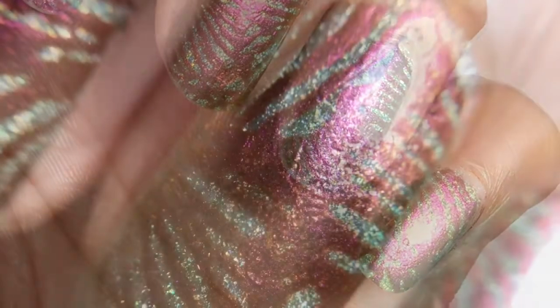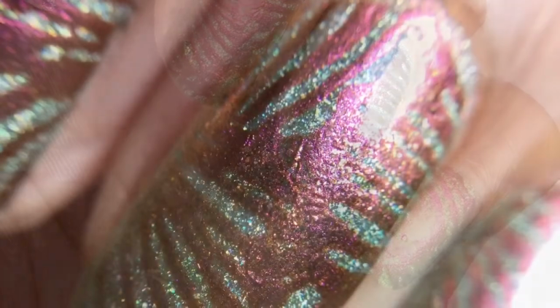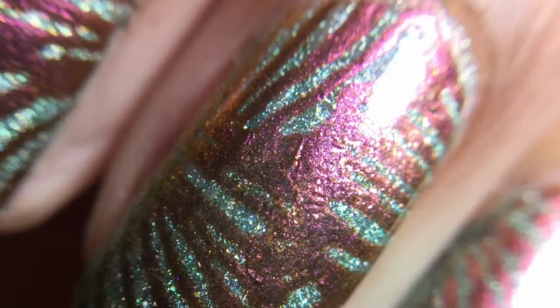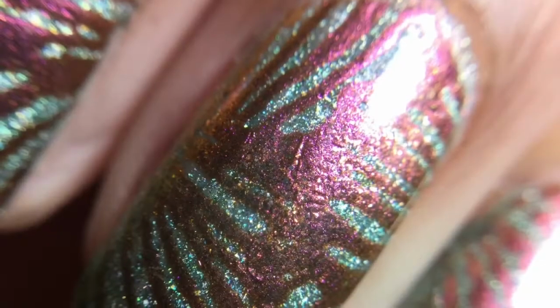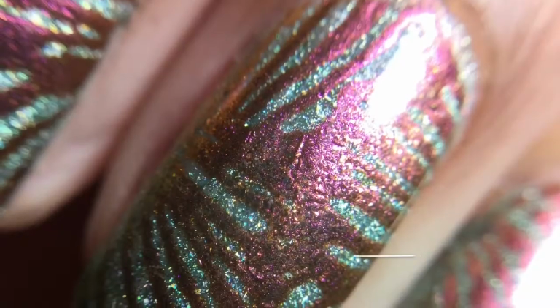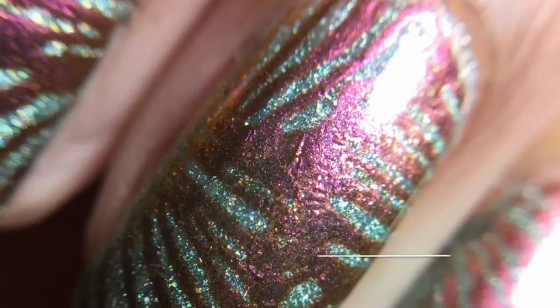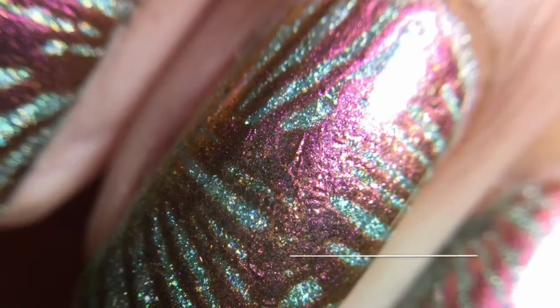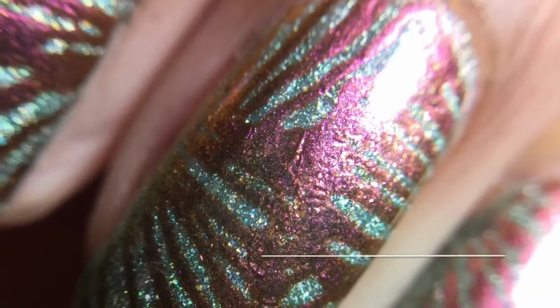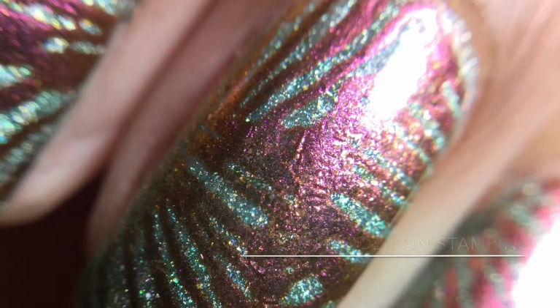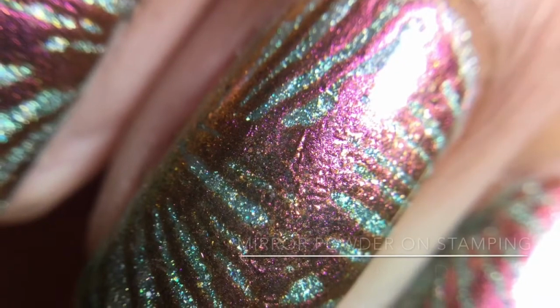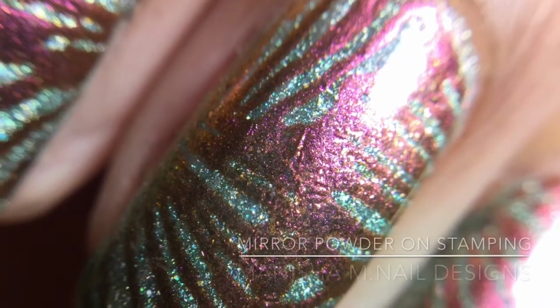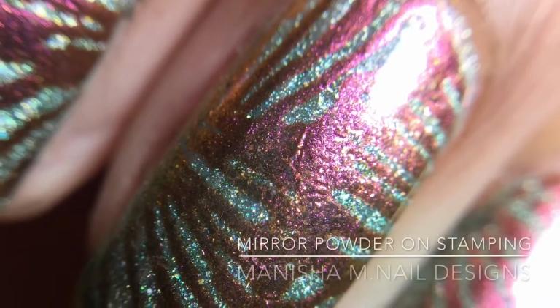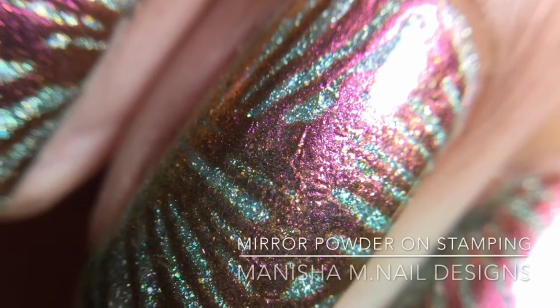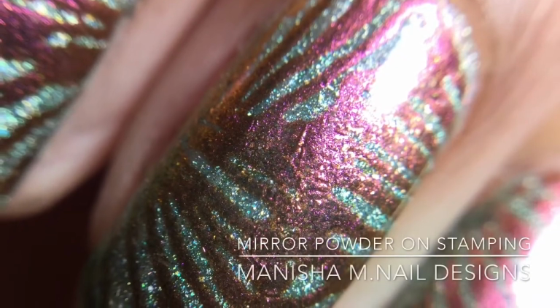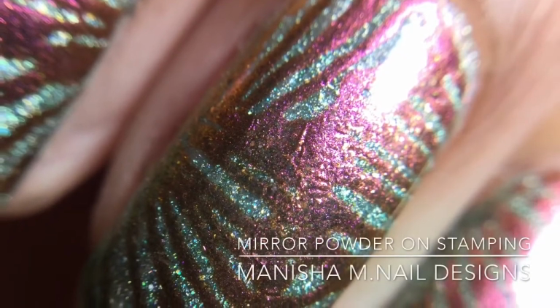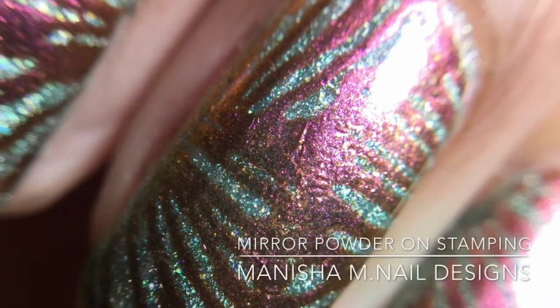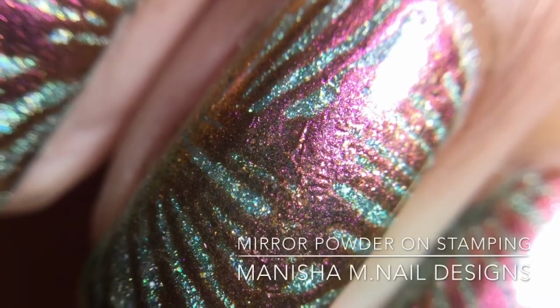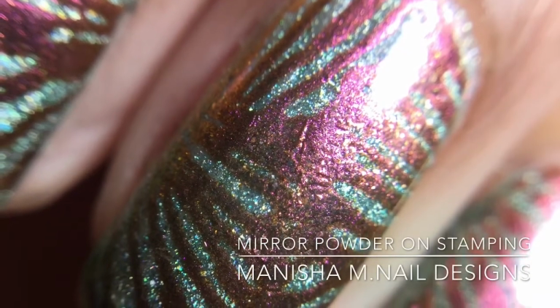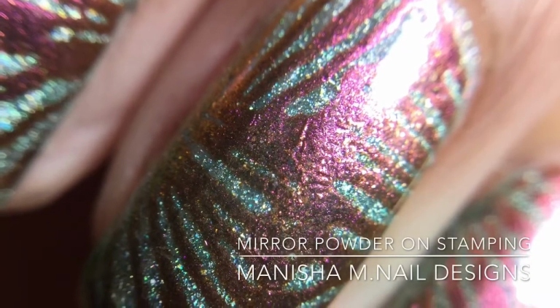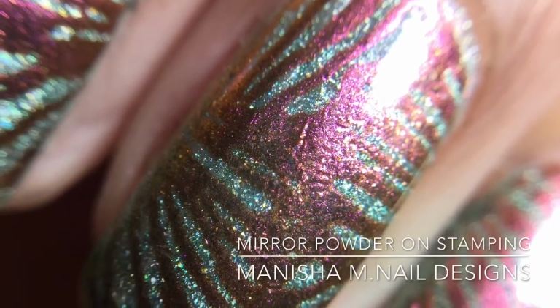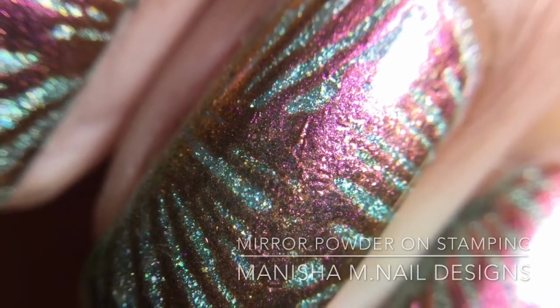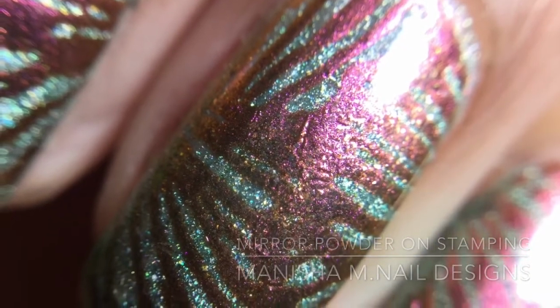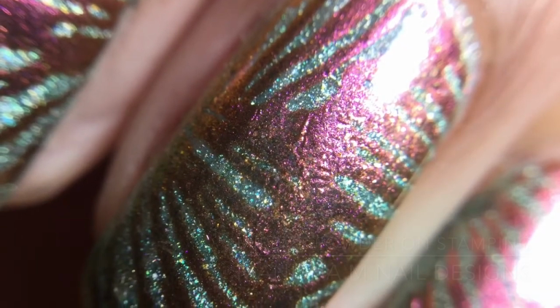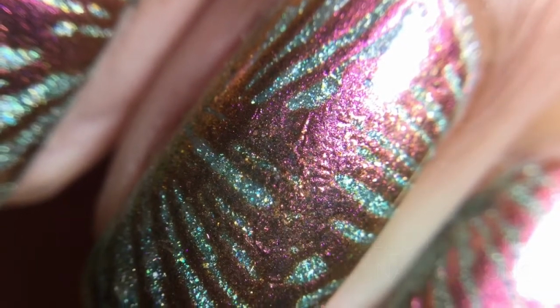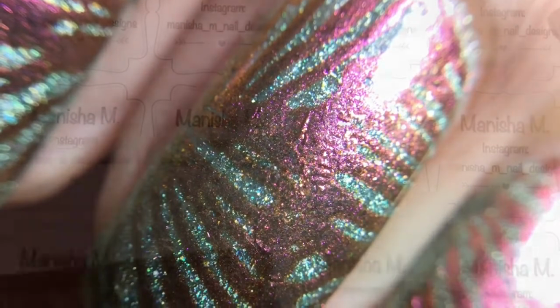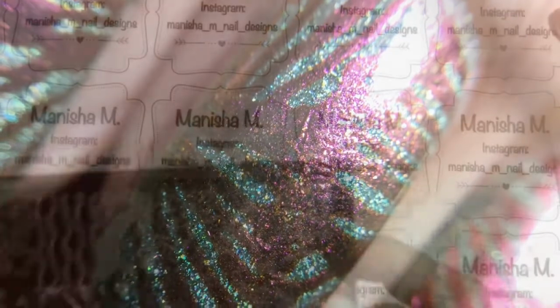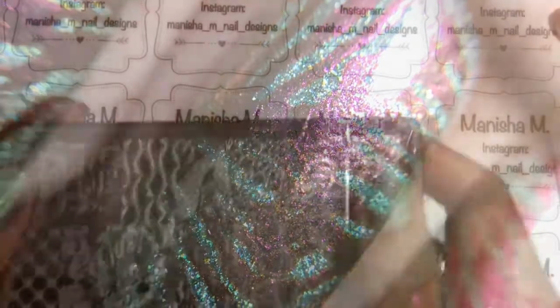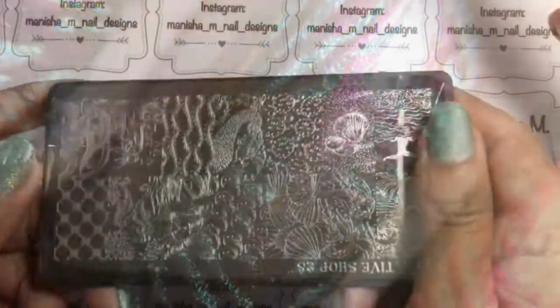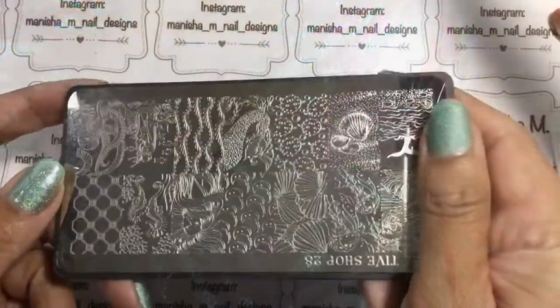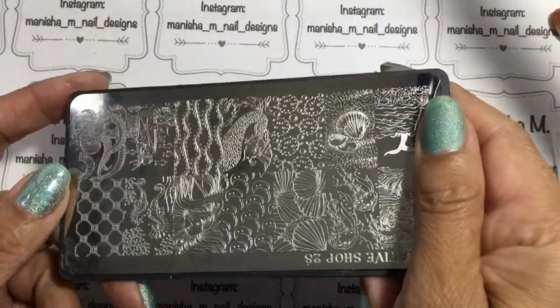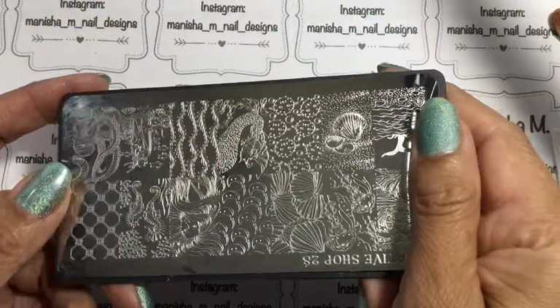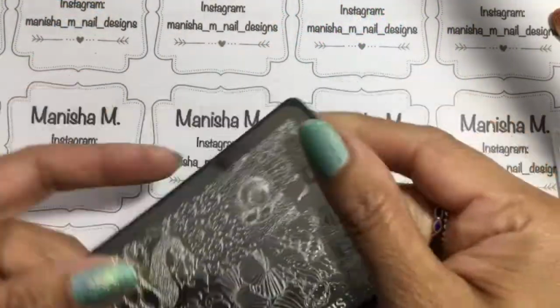Hi there ladies, it's Manisha here and welcome to my channel. I'm back today to share with you another nail art design.